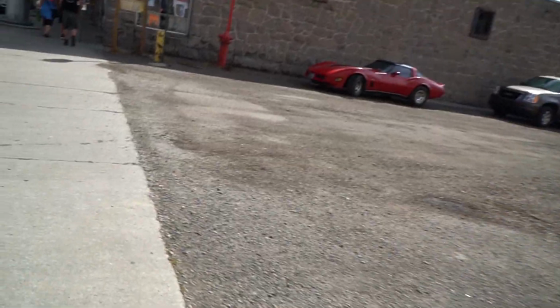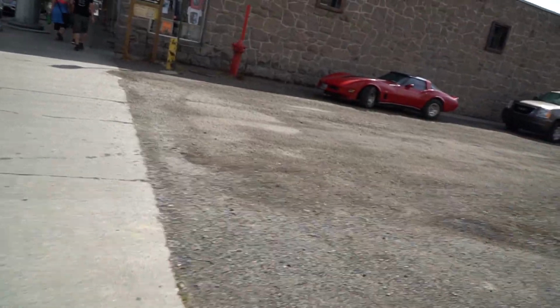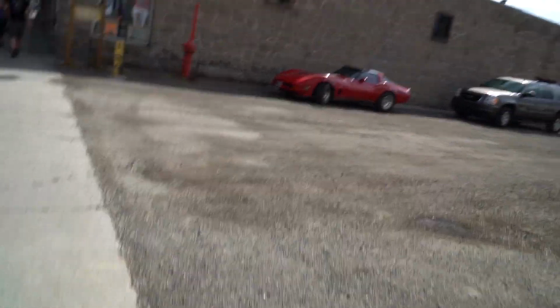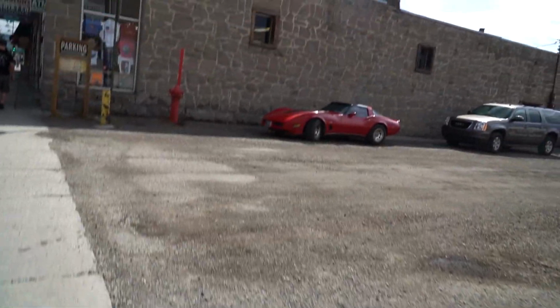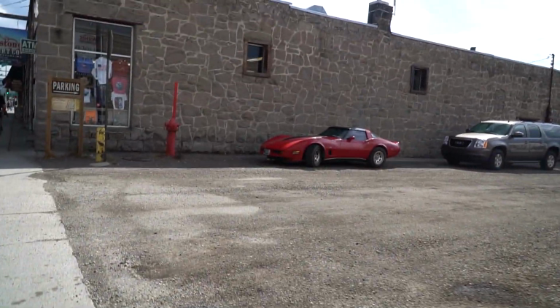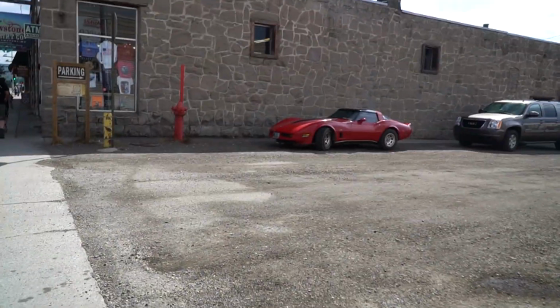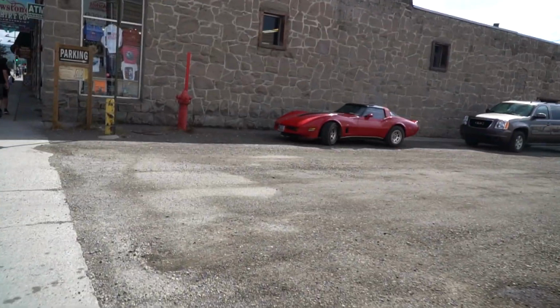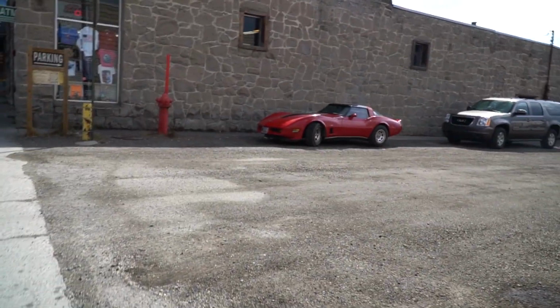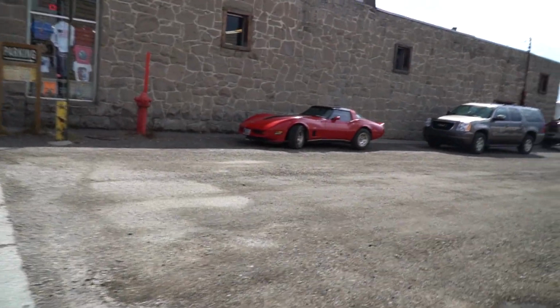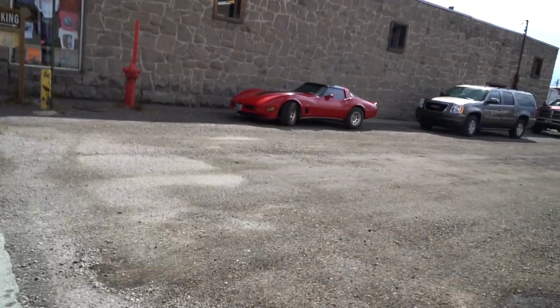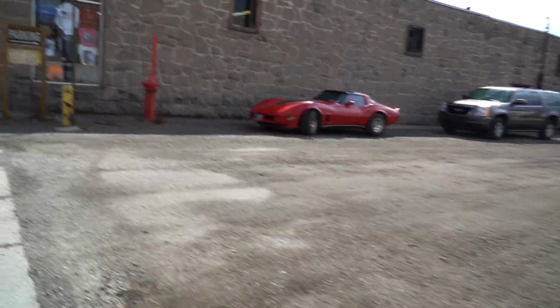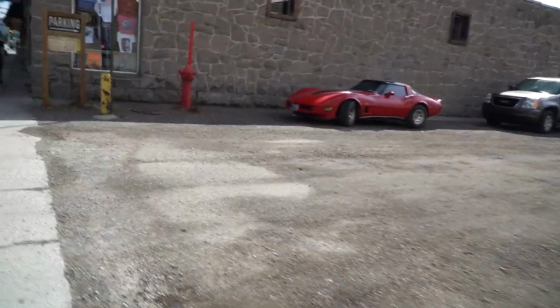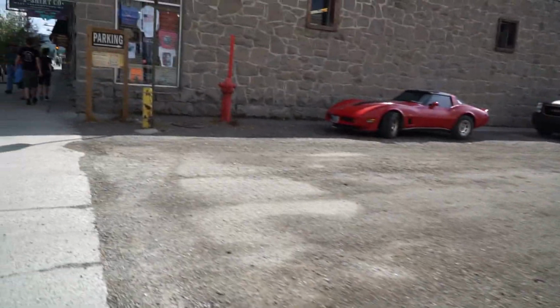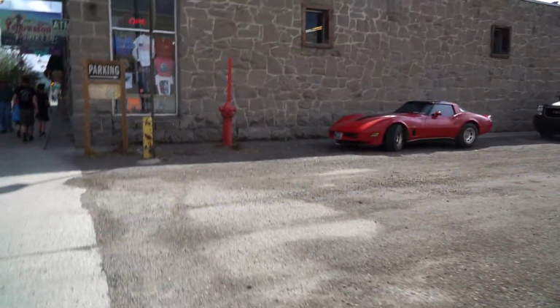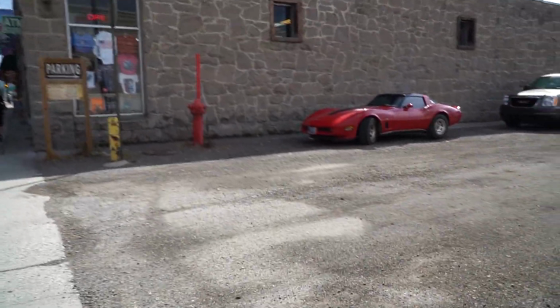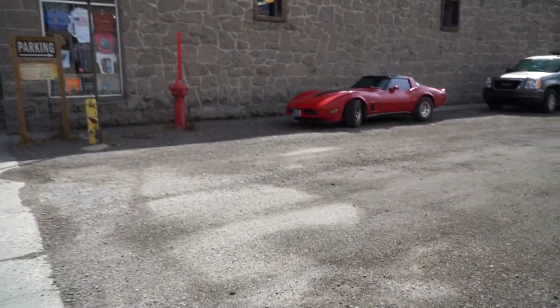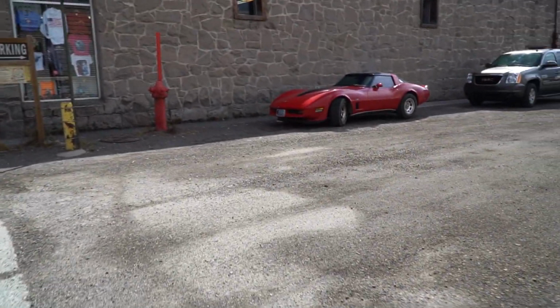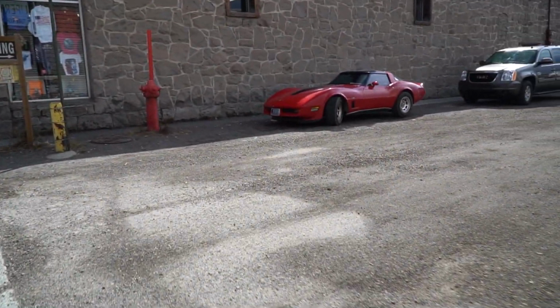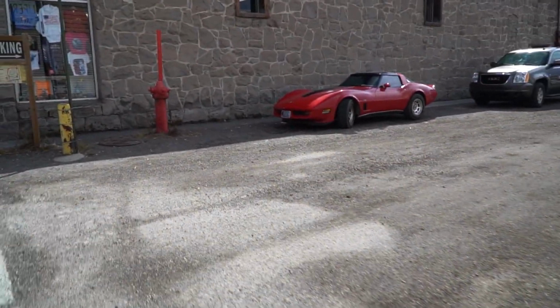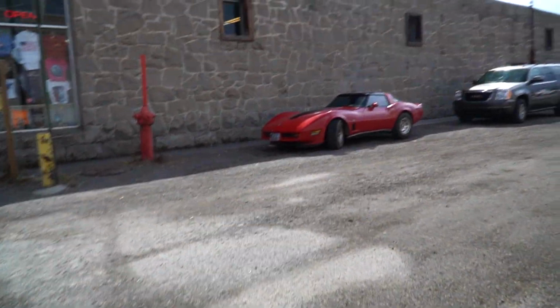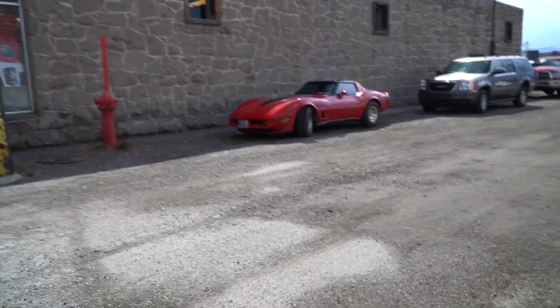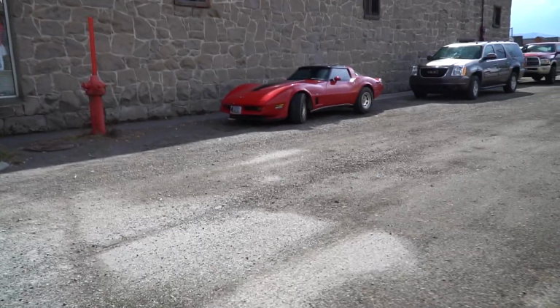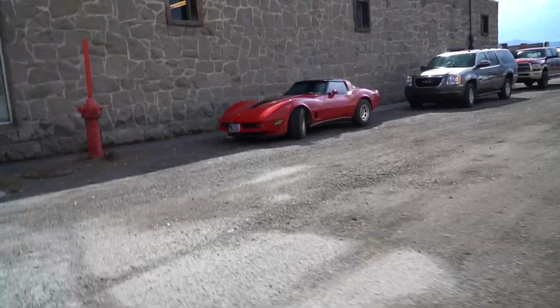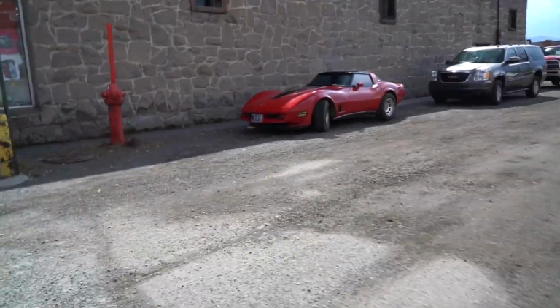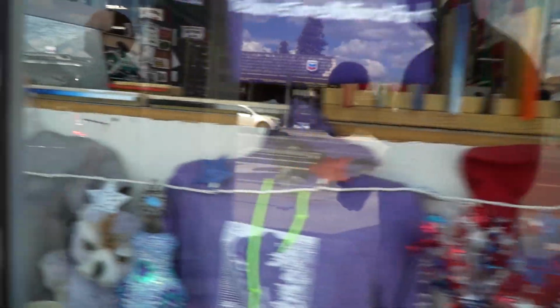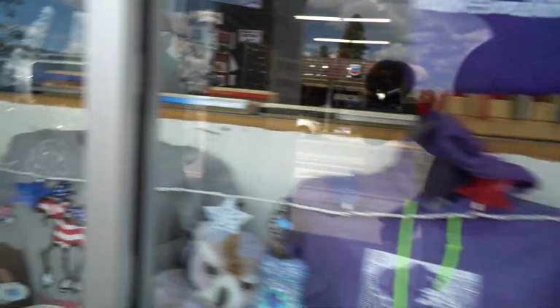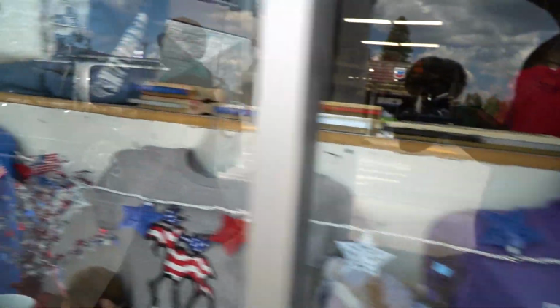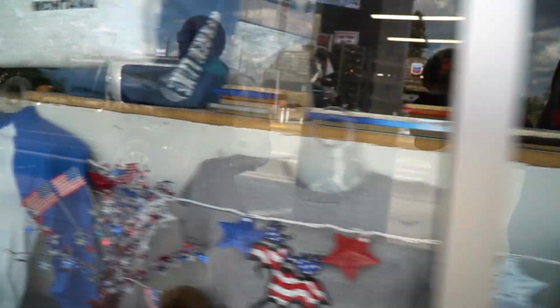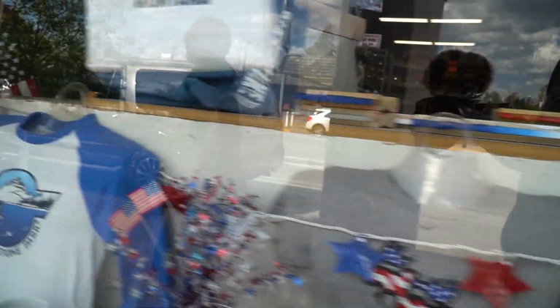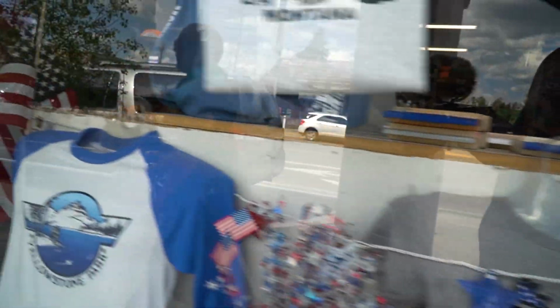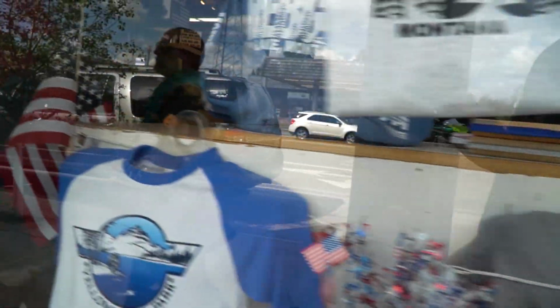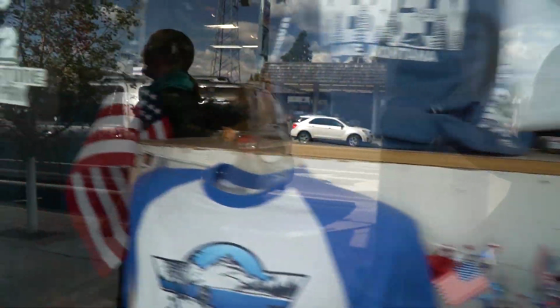Hey, look at that — a Corvette! I see a cute shirt.